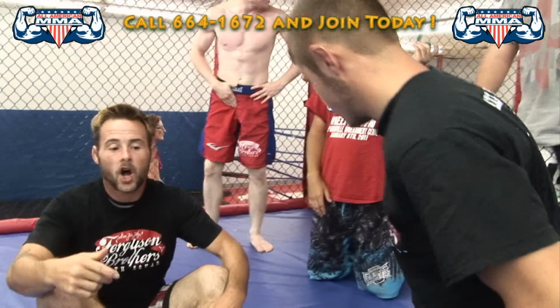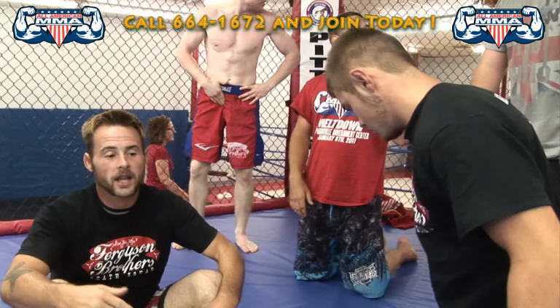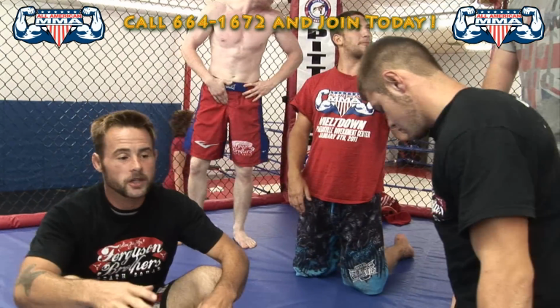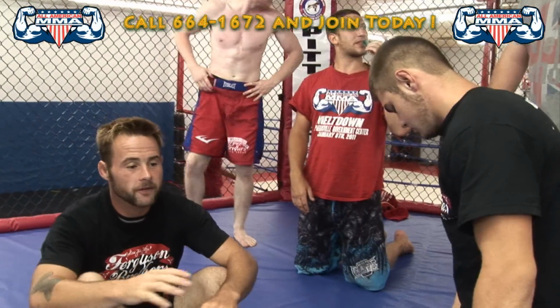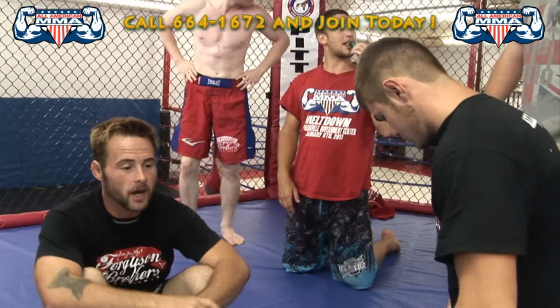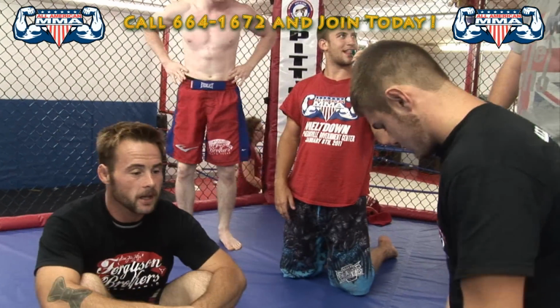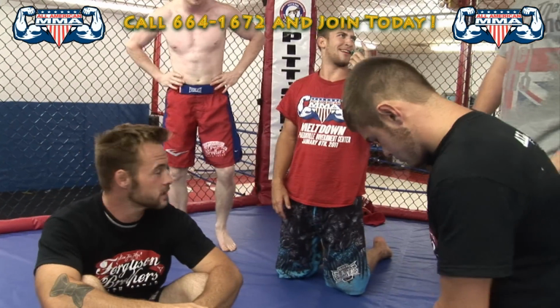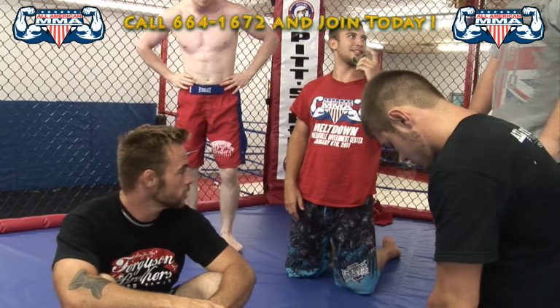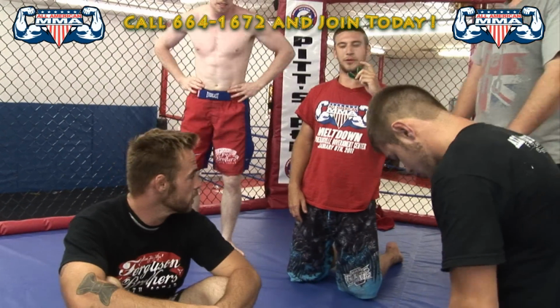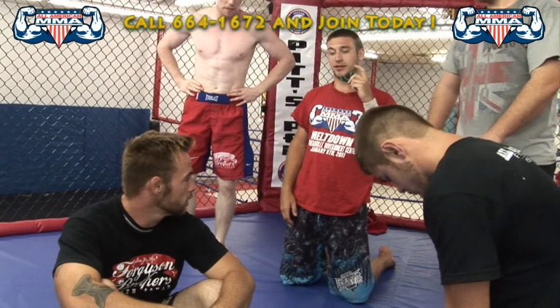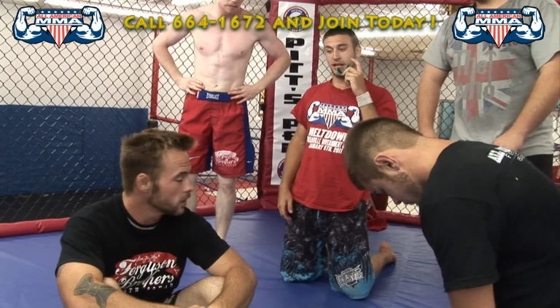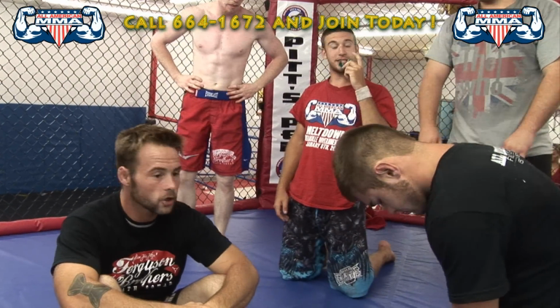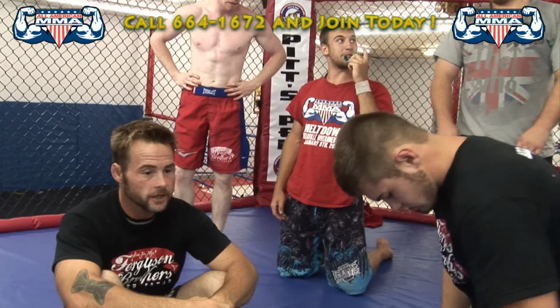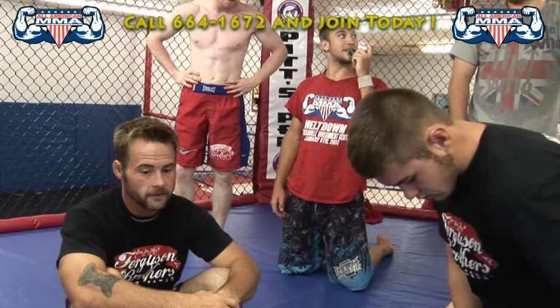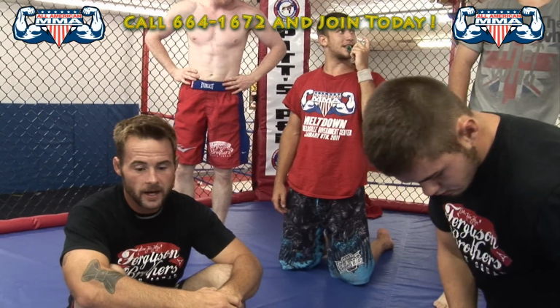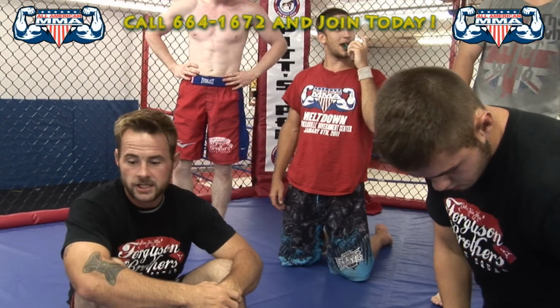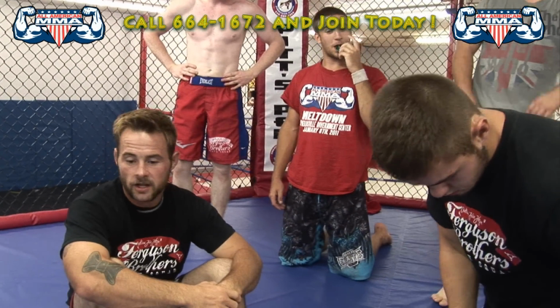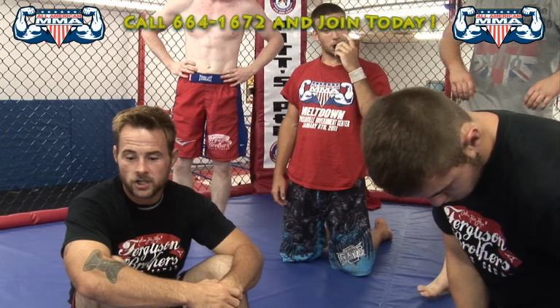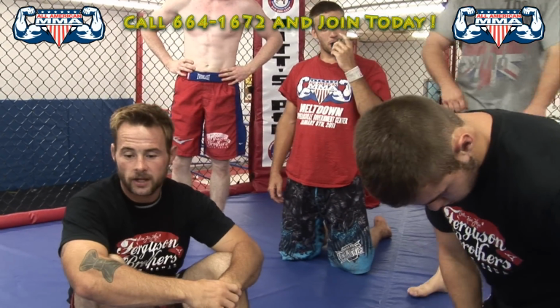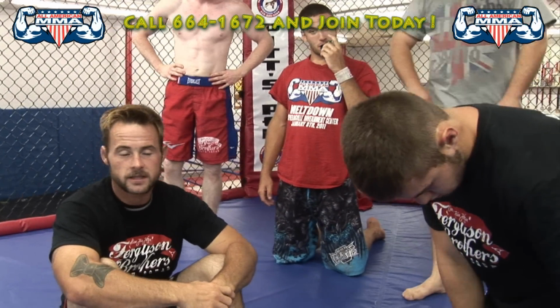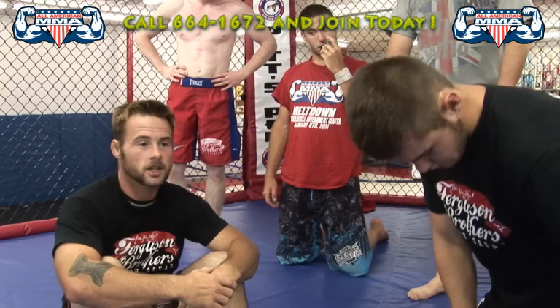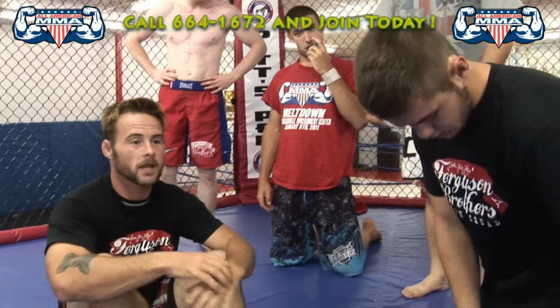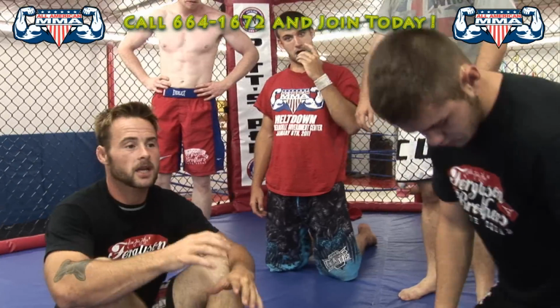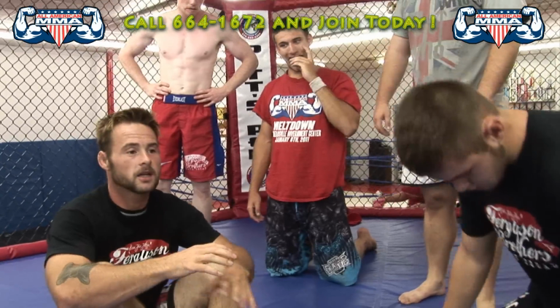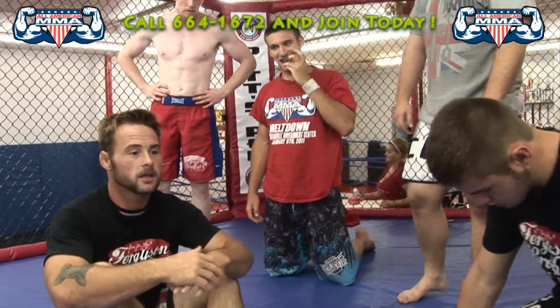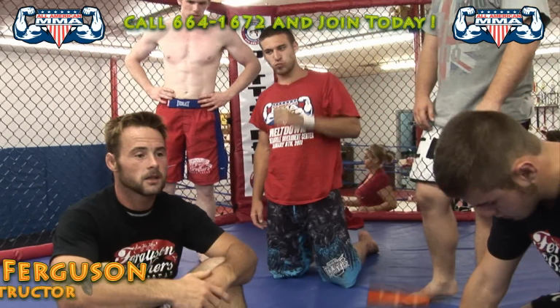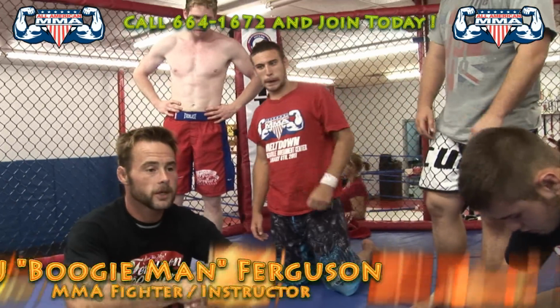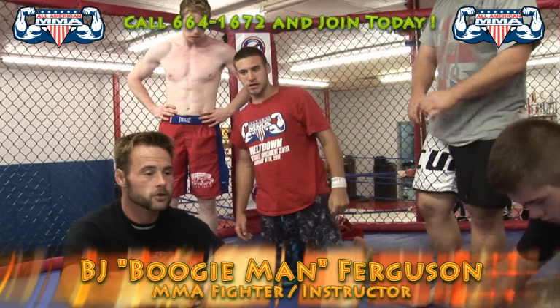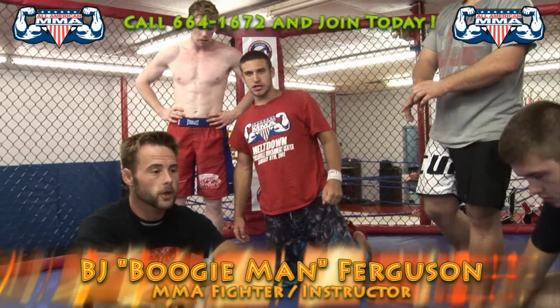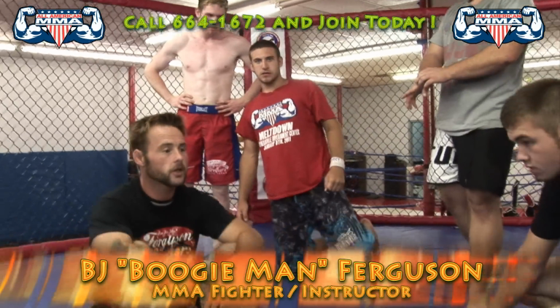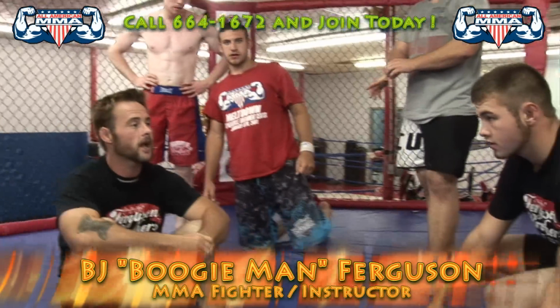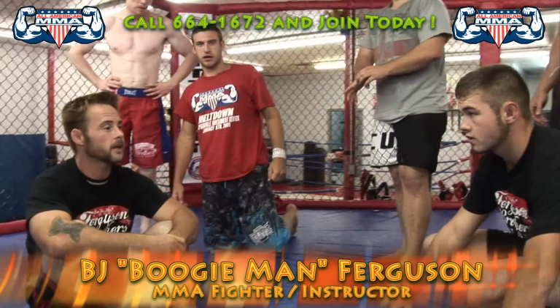Okay, a little different — everybody listen real good. A little different variation on the triangle. This is going to be like a... Mitchell's pretty good at it.